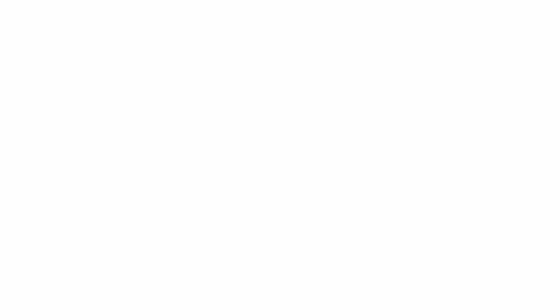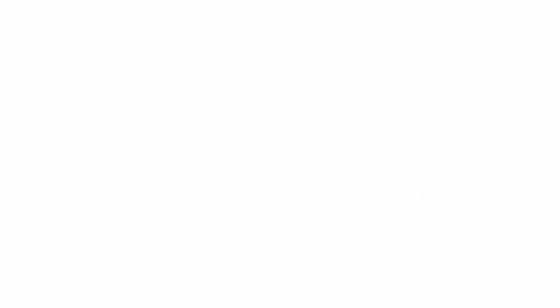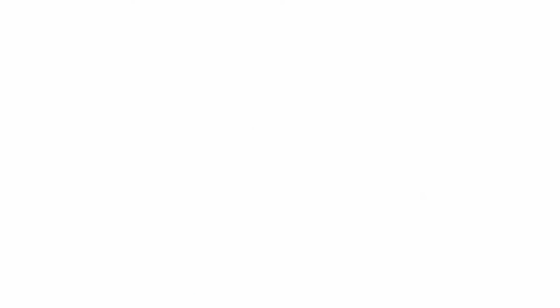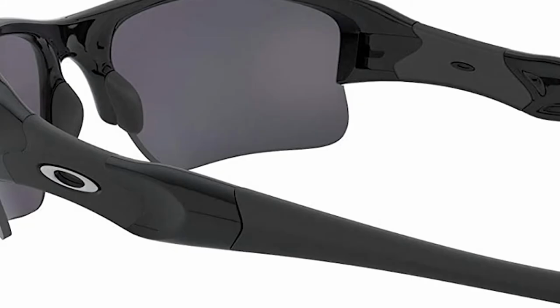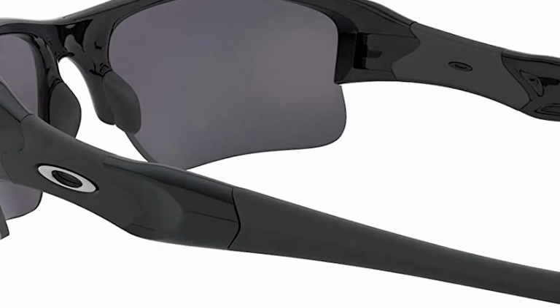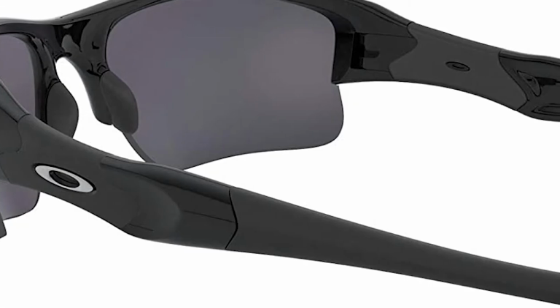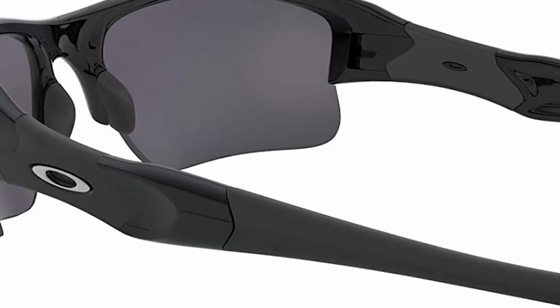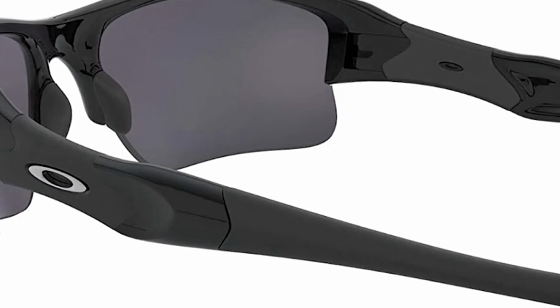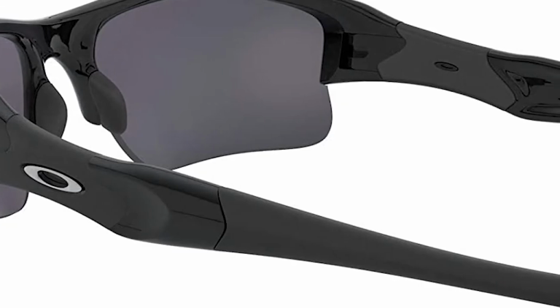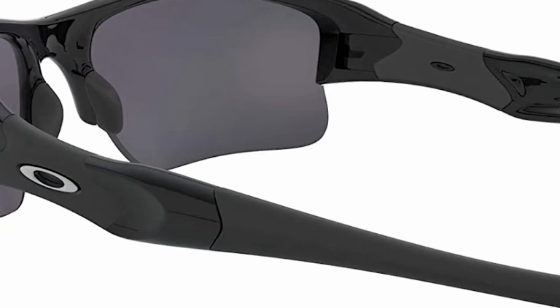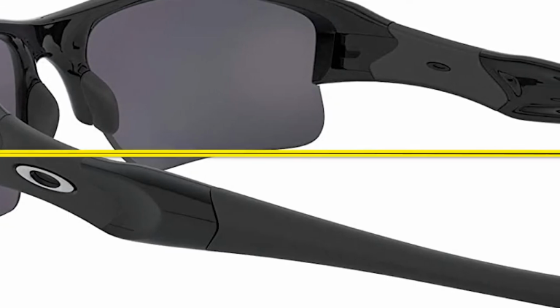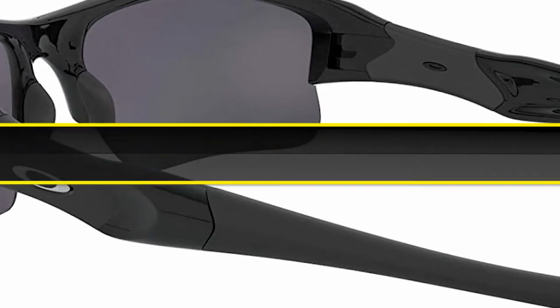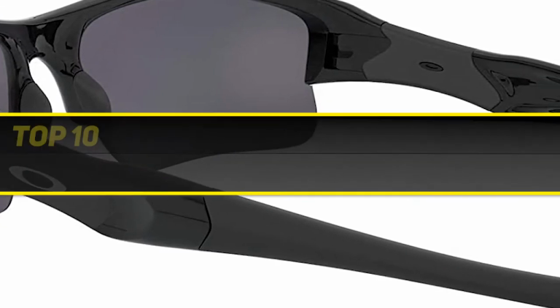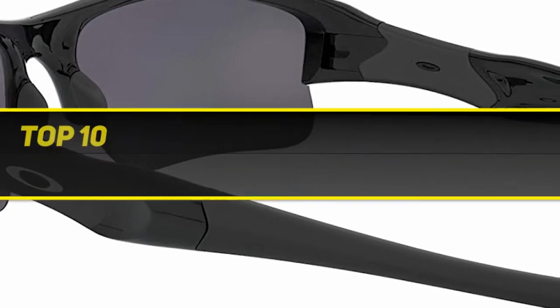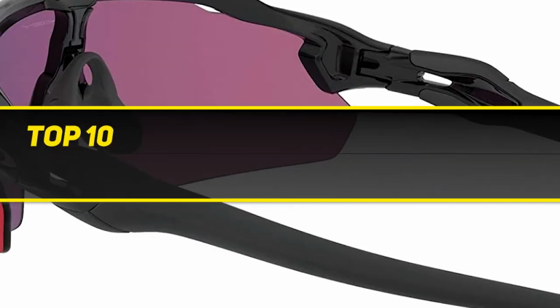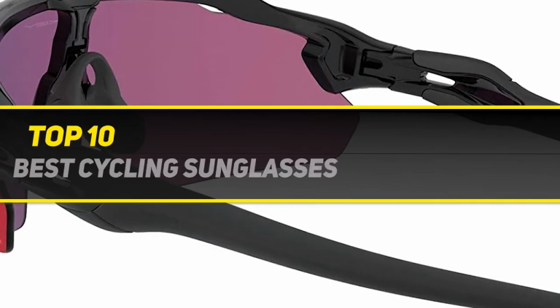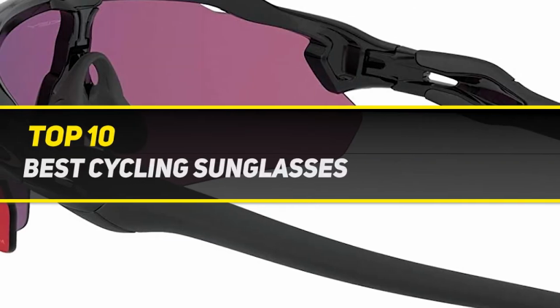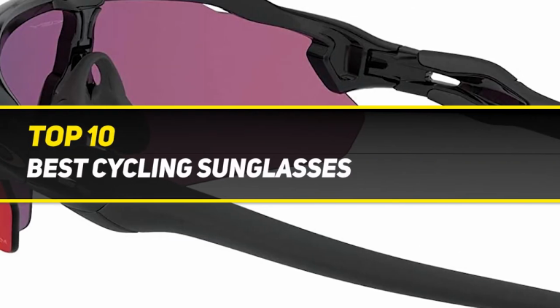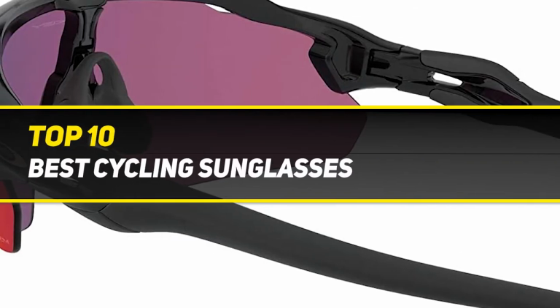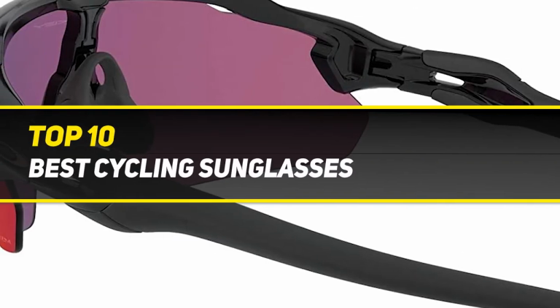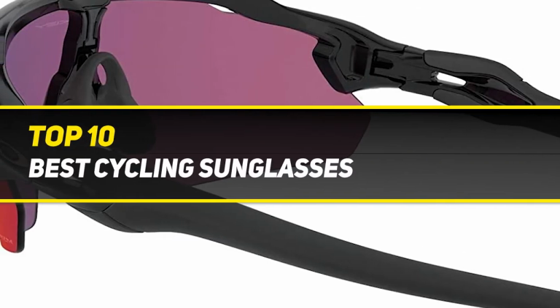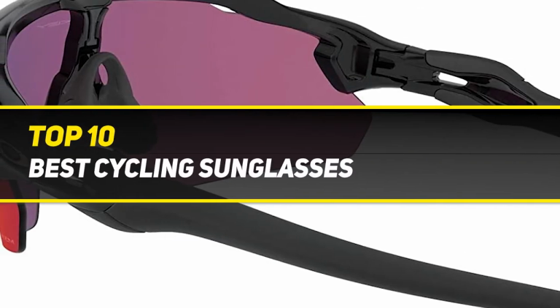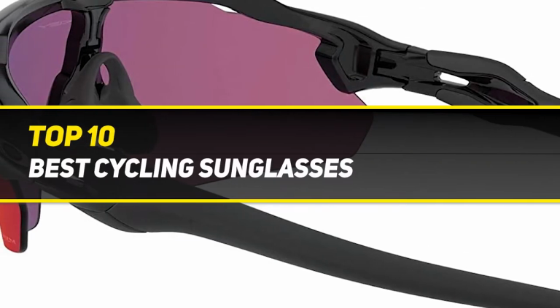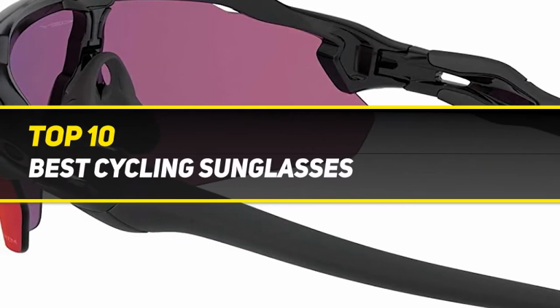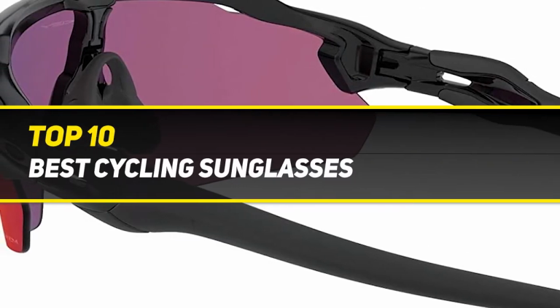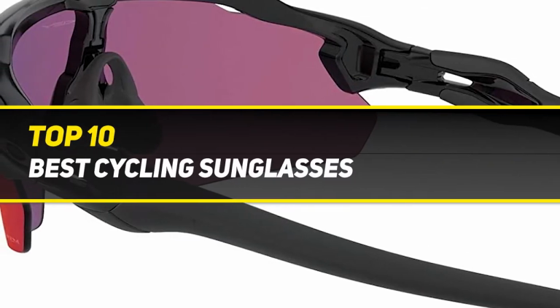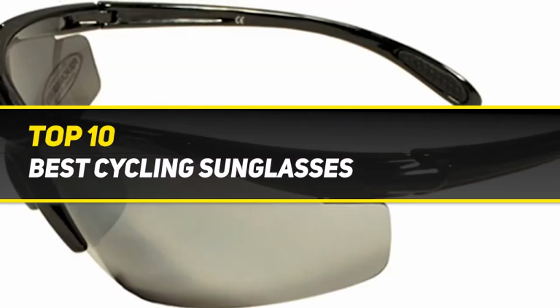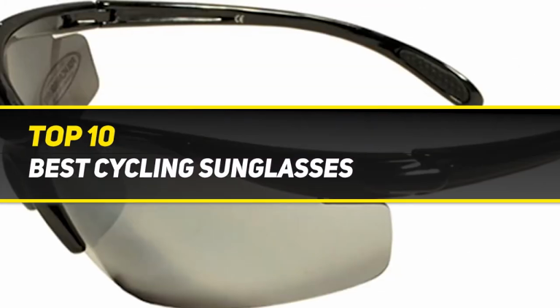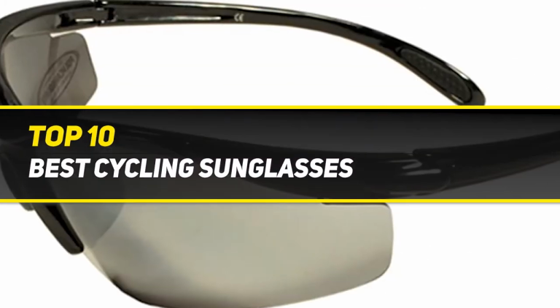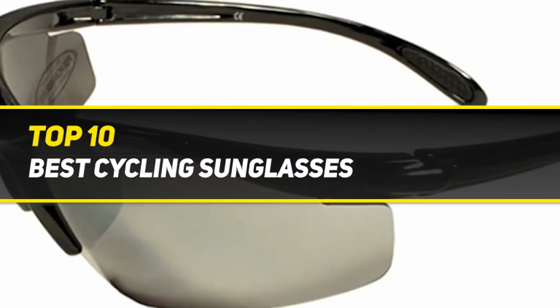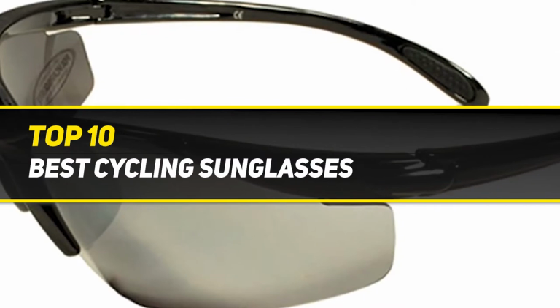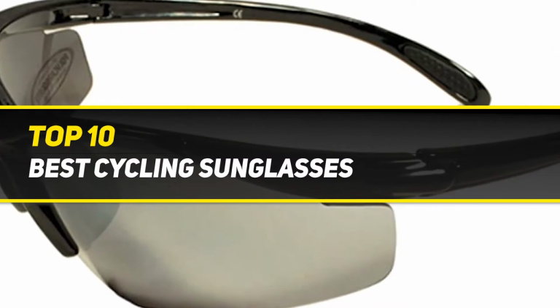10 Best Picks presents the top 10 best cycling sunglasses.